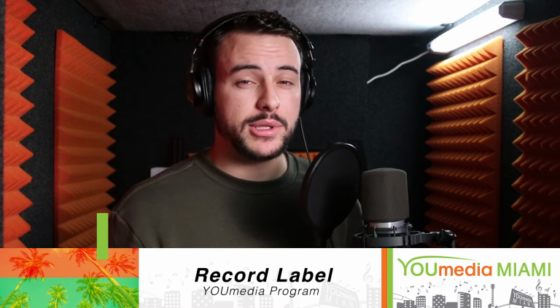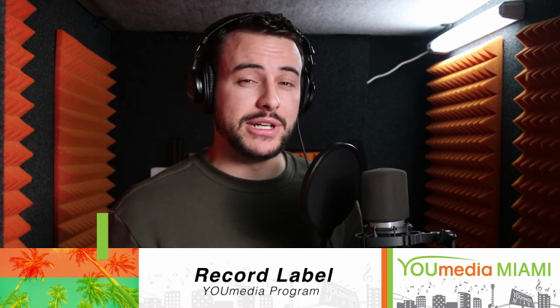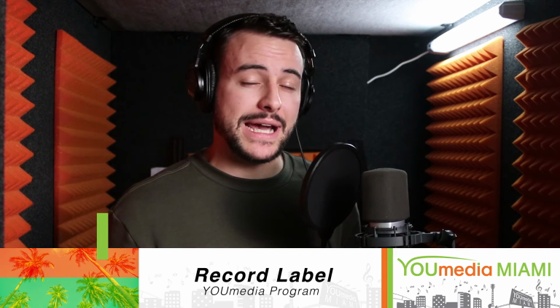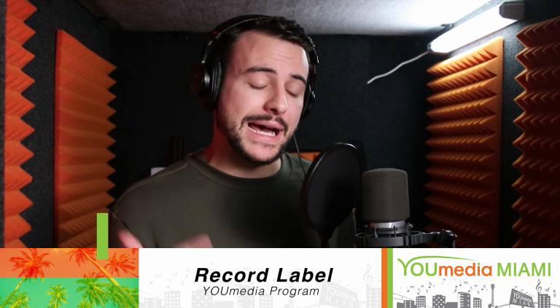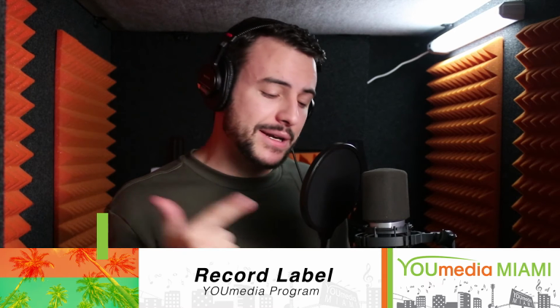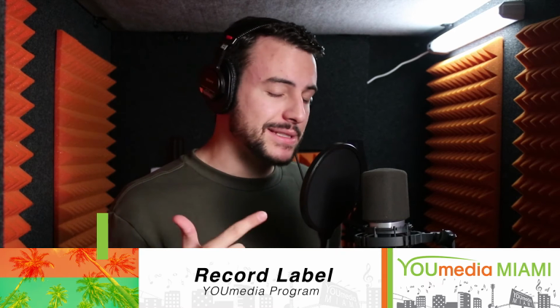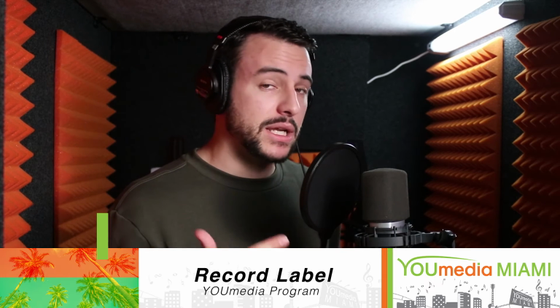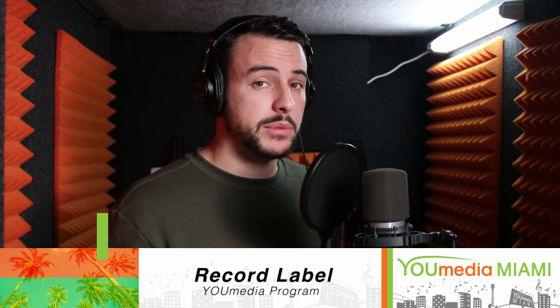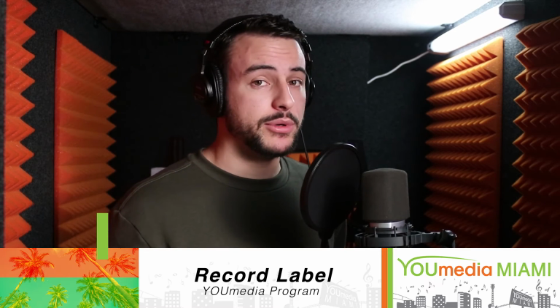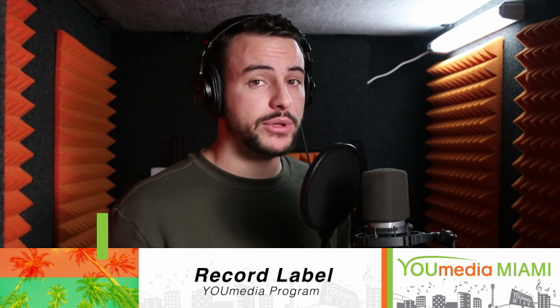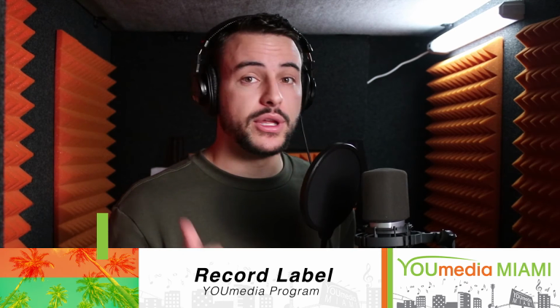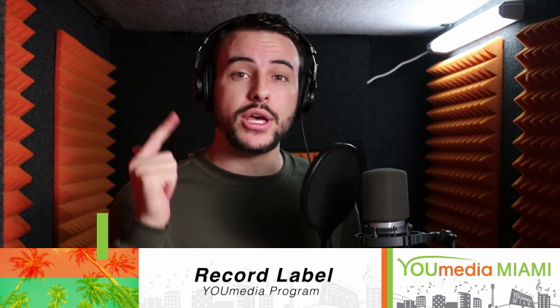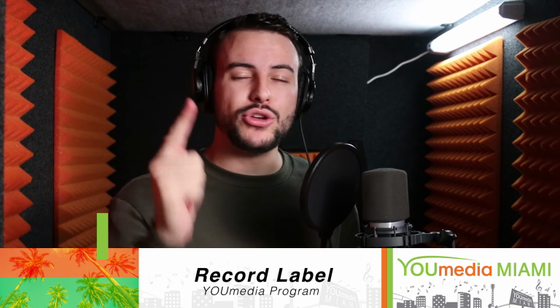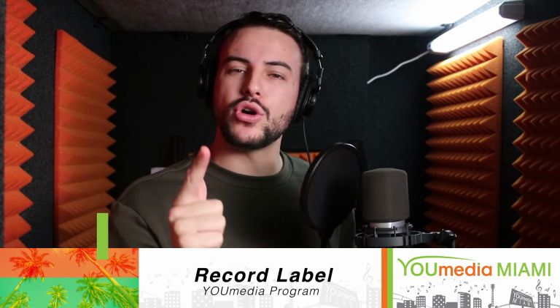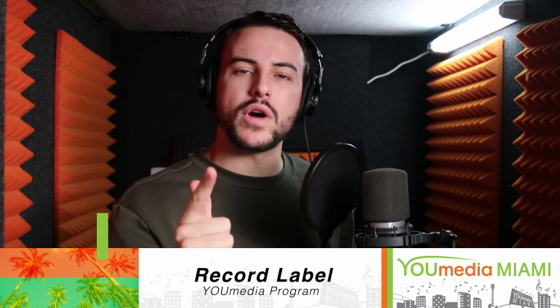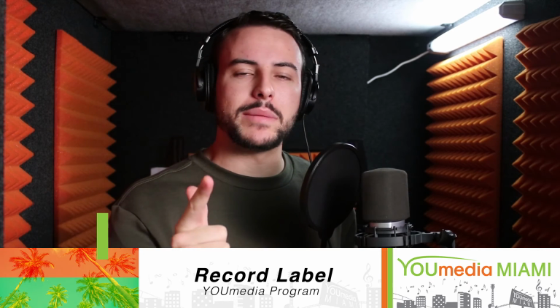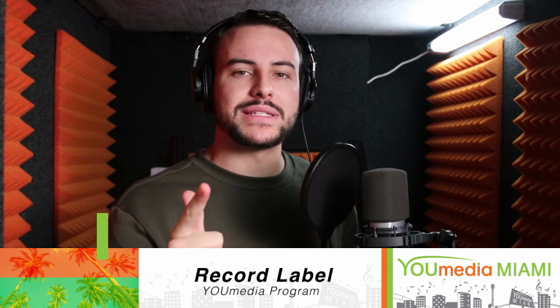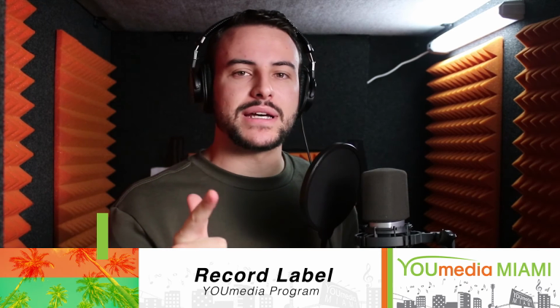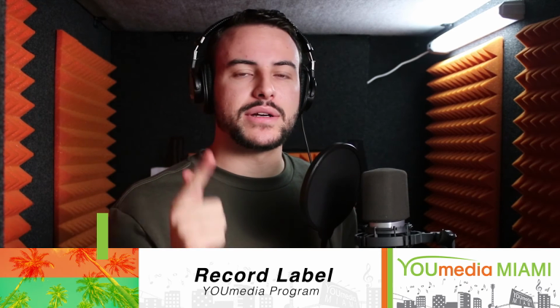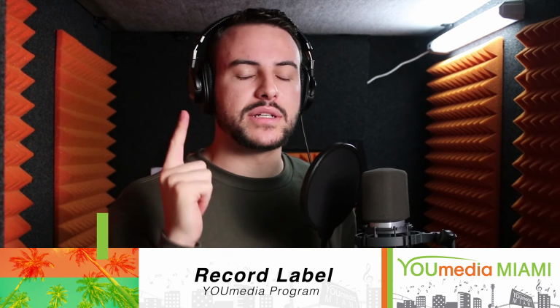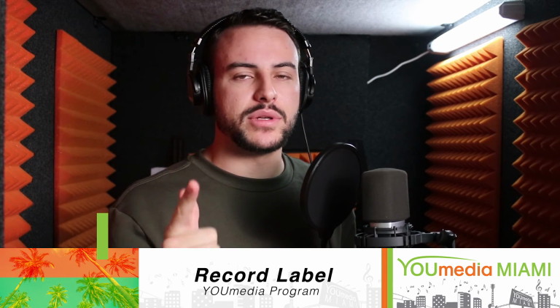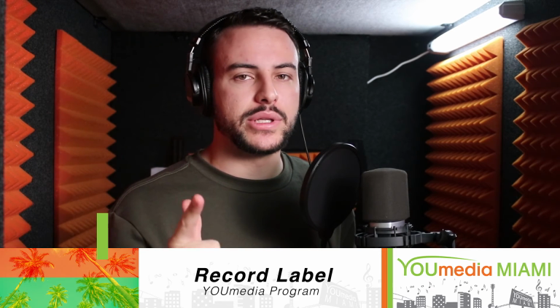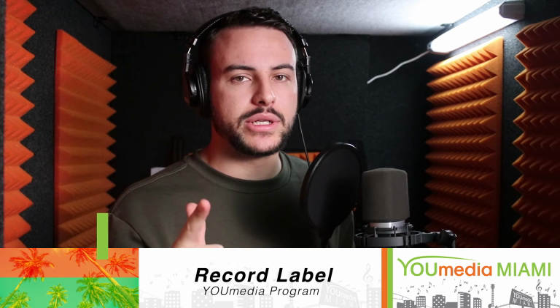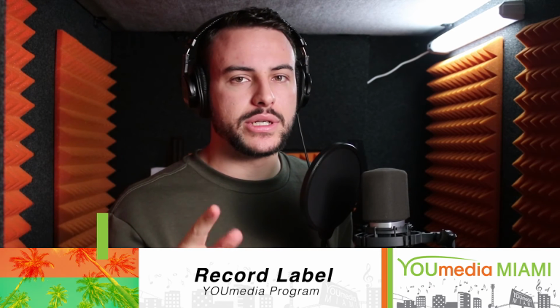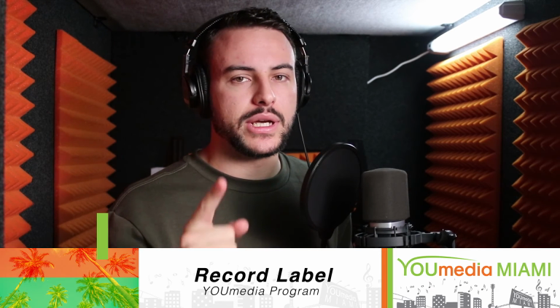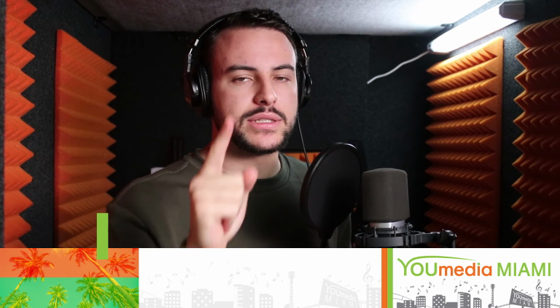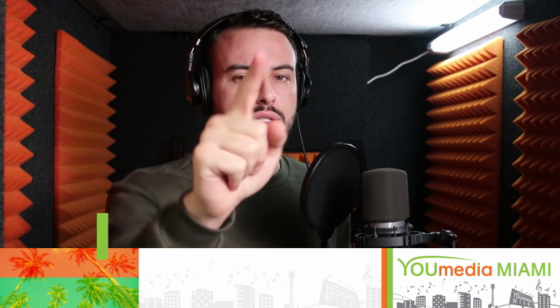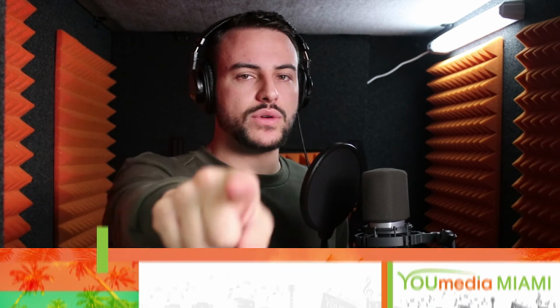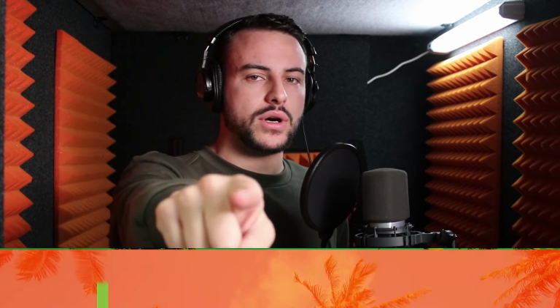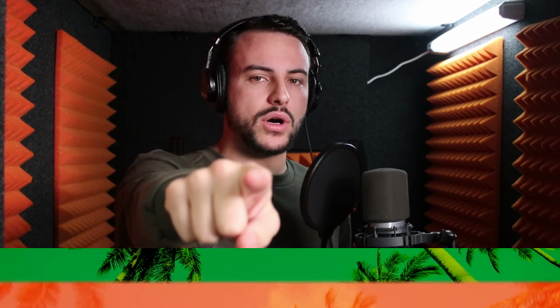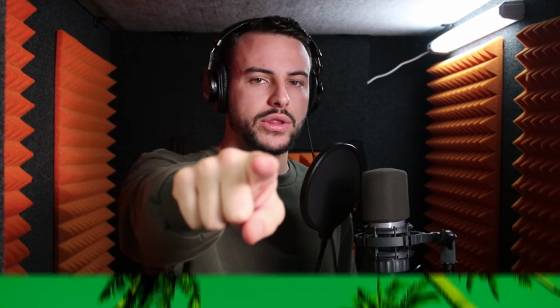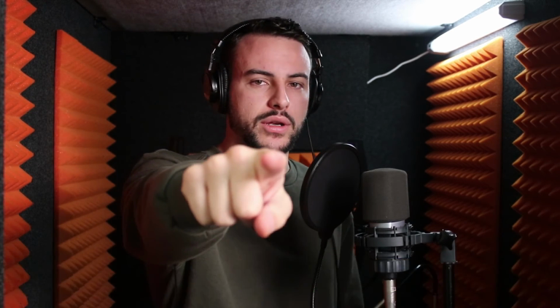Hey, what's going on guys? For this week's Record Label workshop, we're gonna be learning how to set up a booth. You don't want to miss out, it's gonna be really good. I'll see you all there!